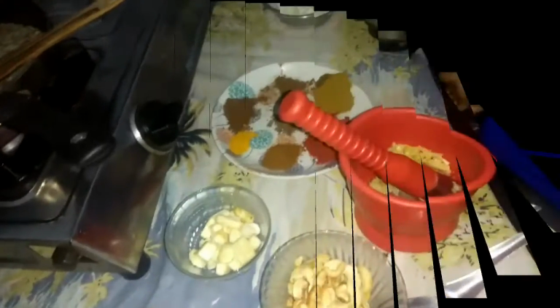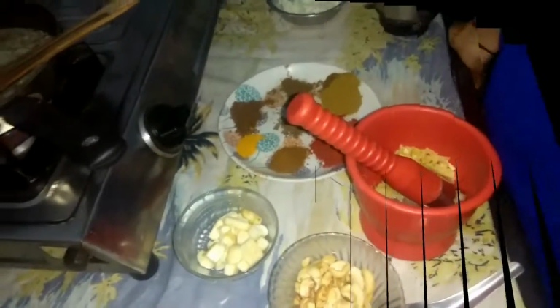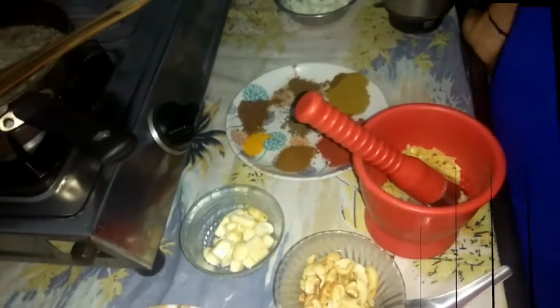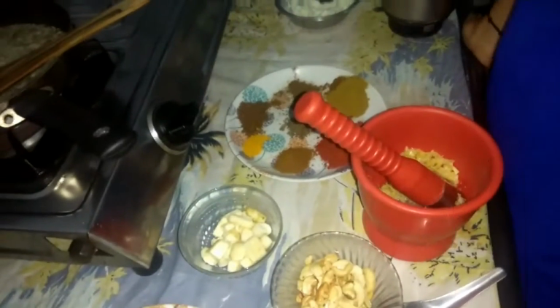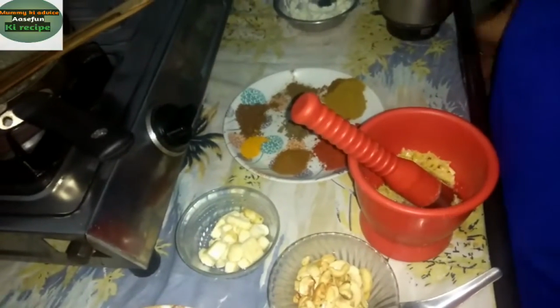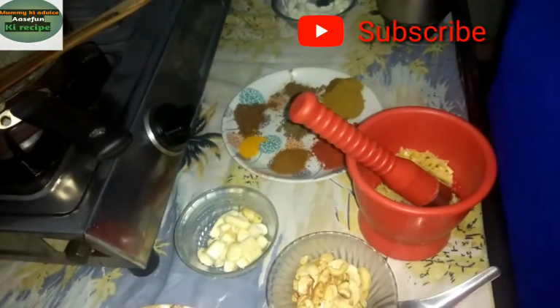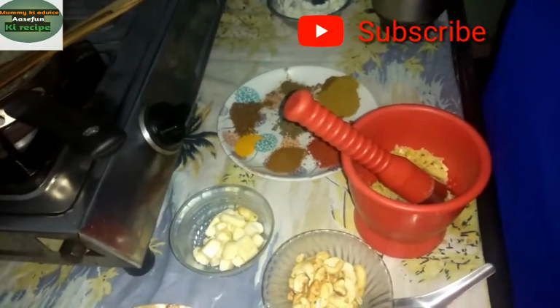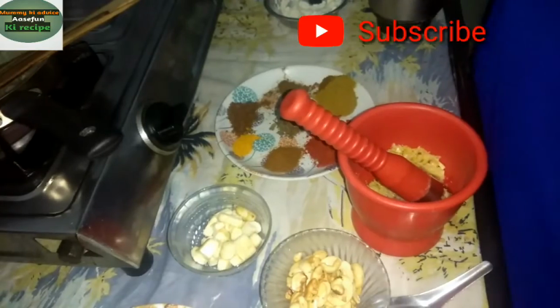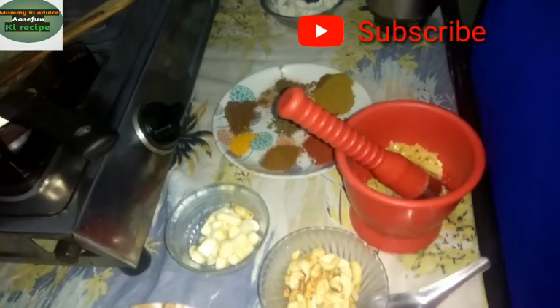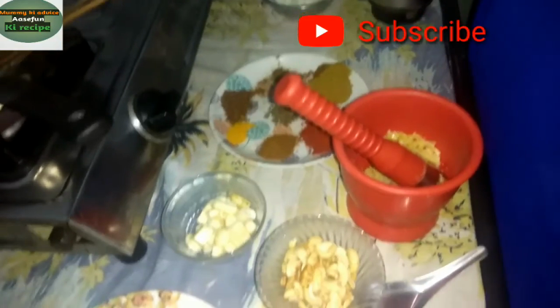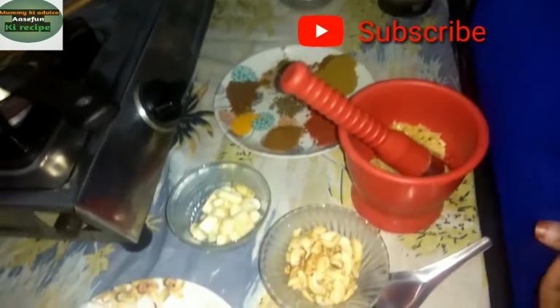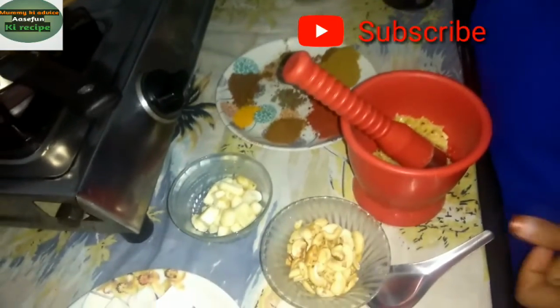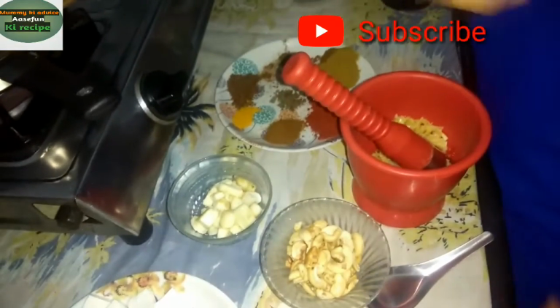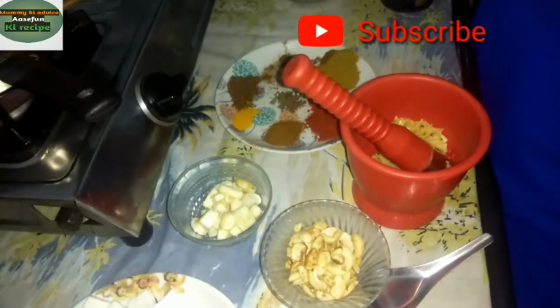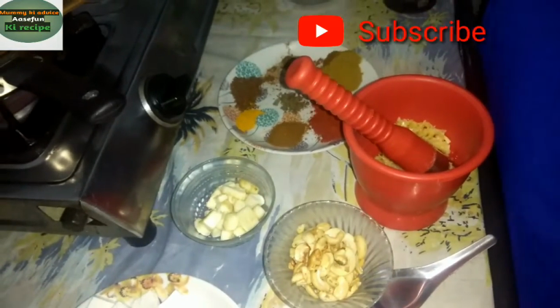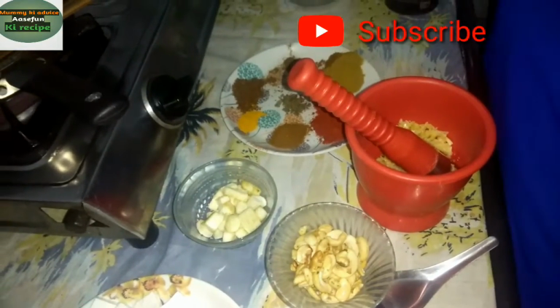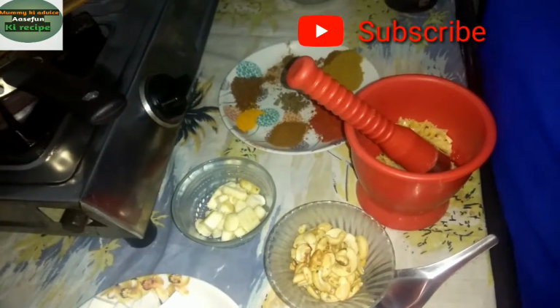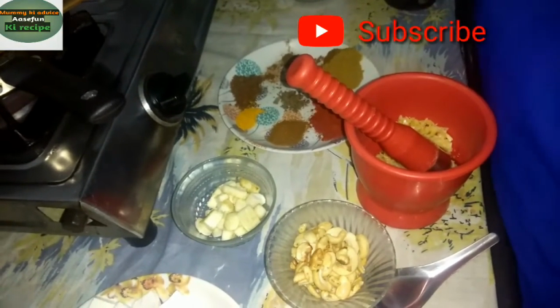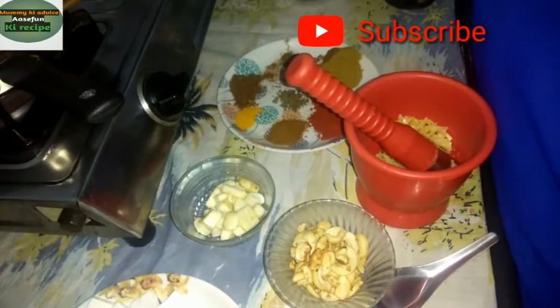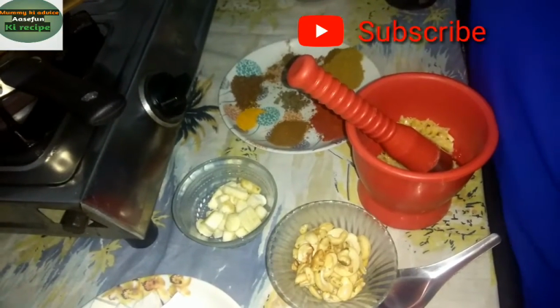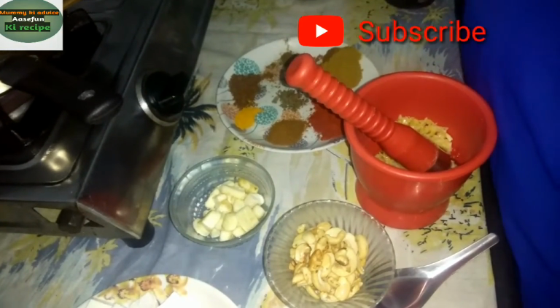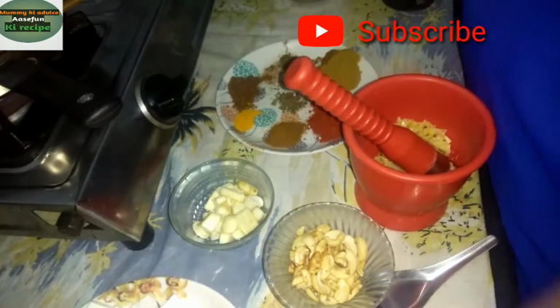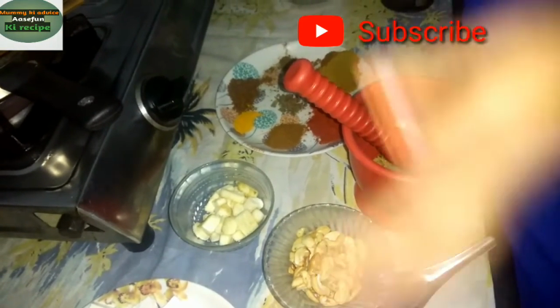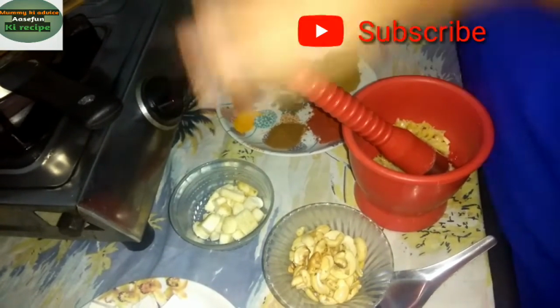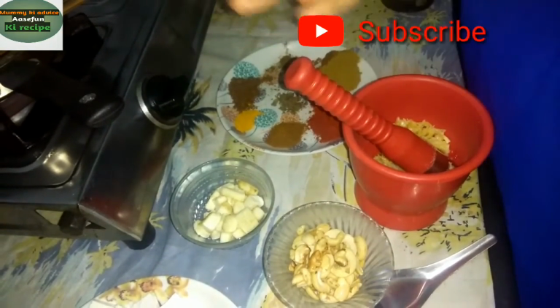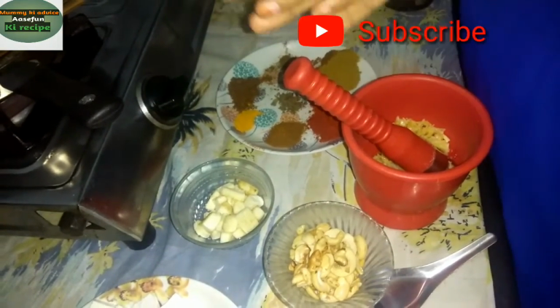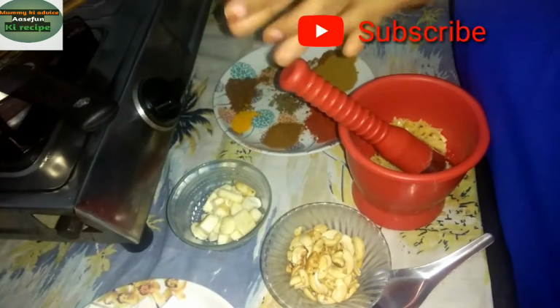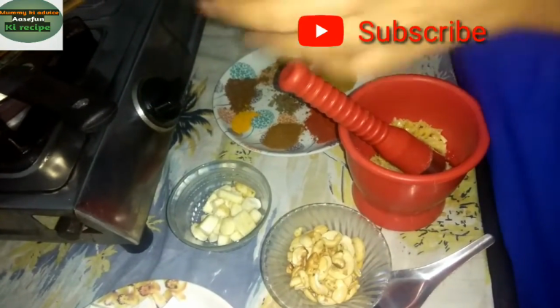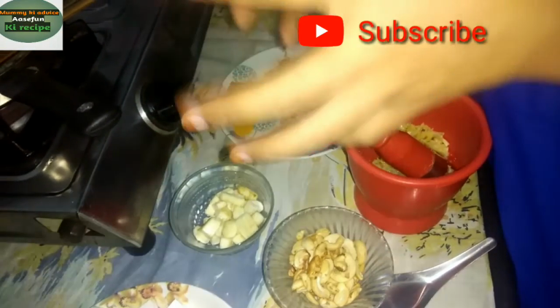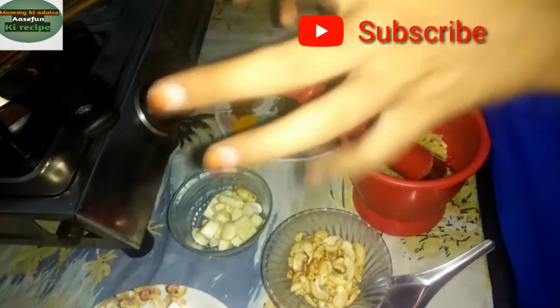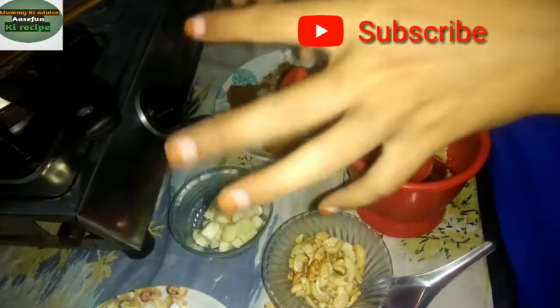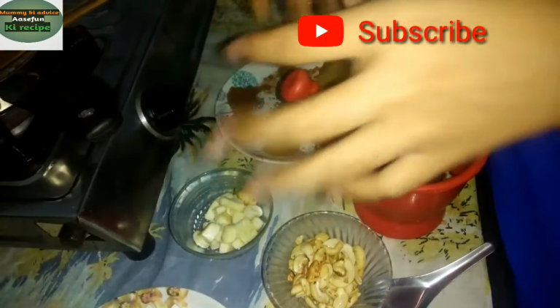Assalamualaikum, Hello, Namaste. My name is Asifun. Today I am going to tell you about Kaju Paneer.